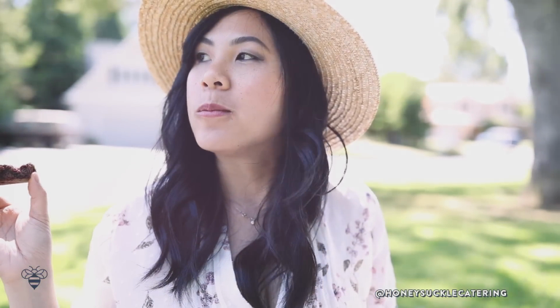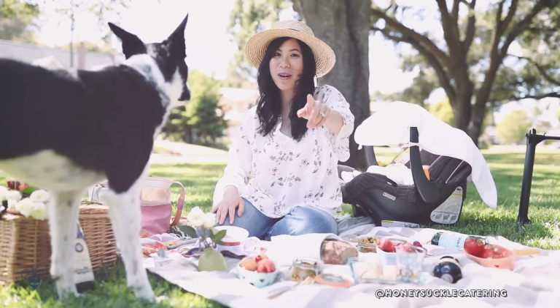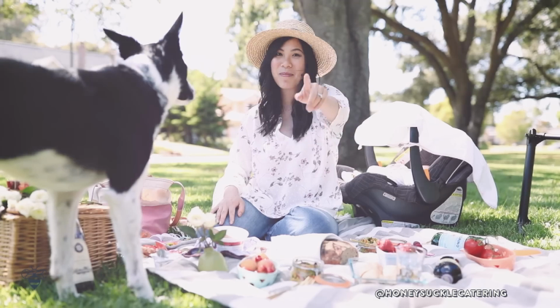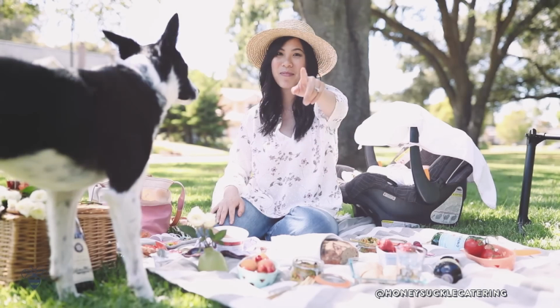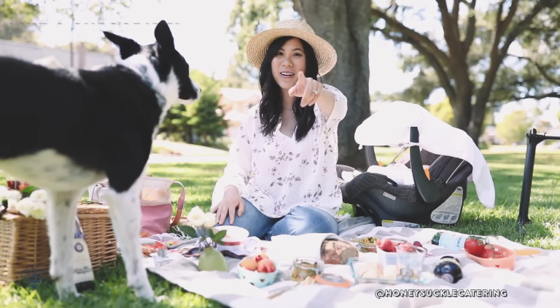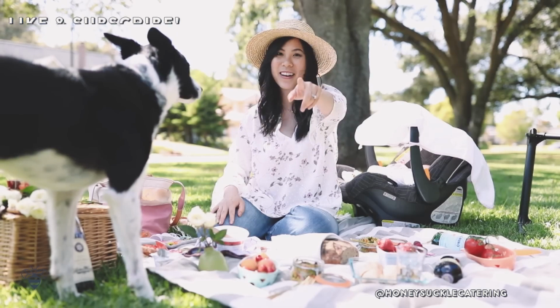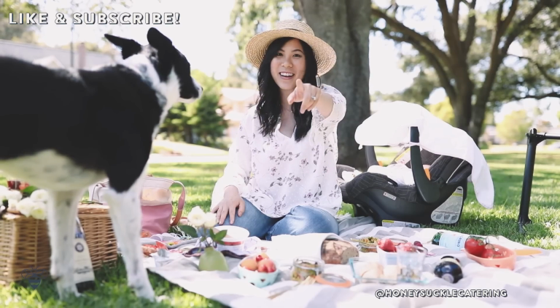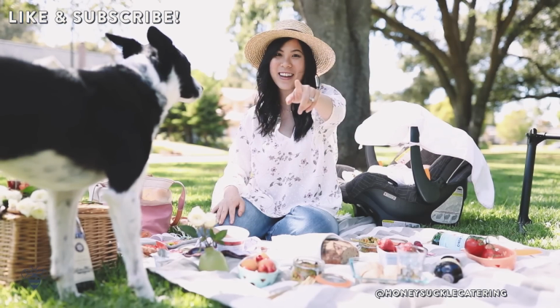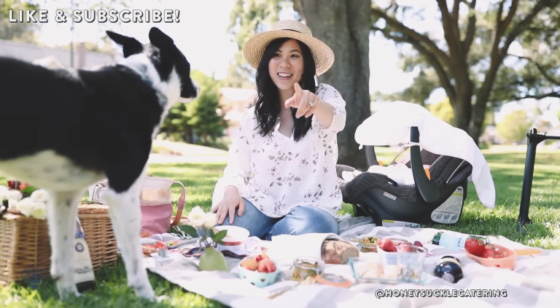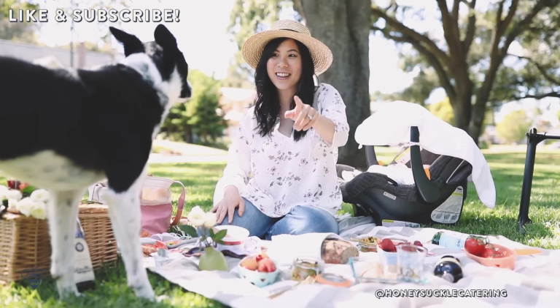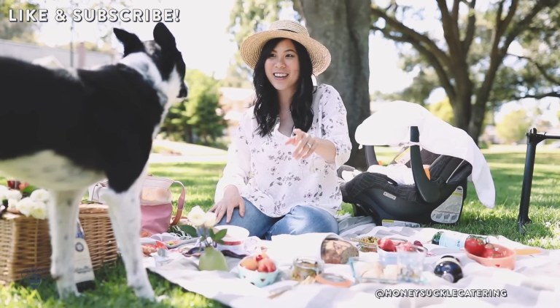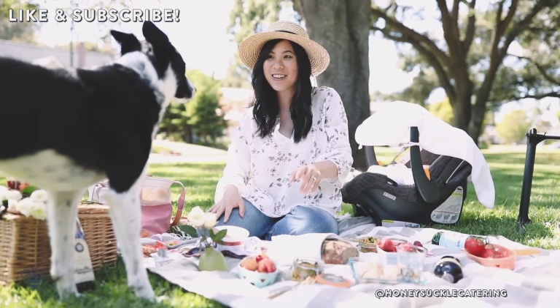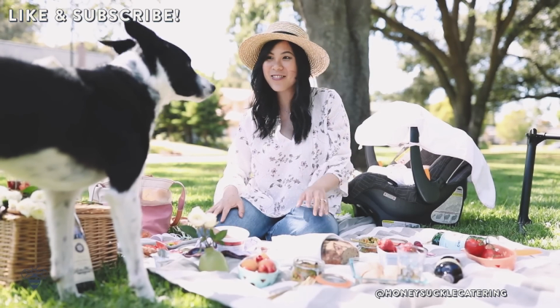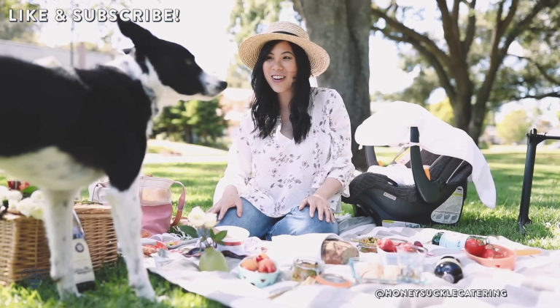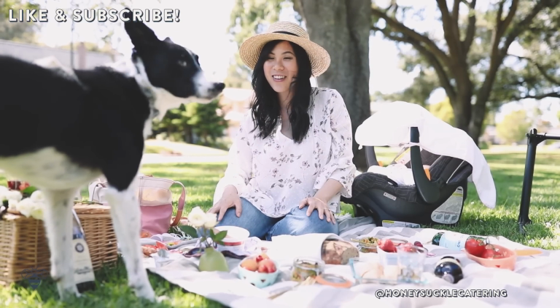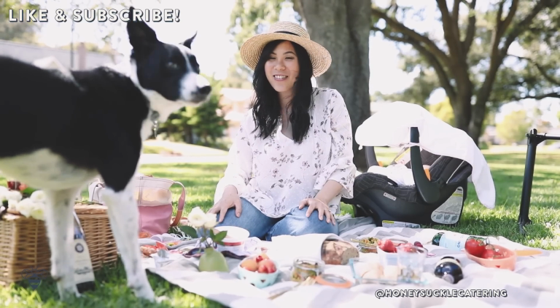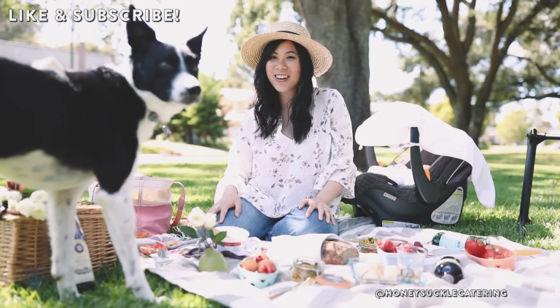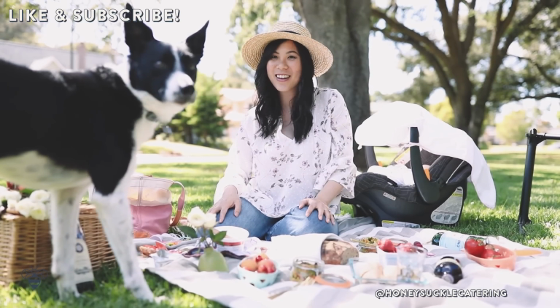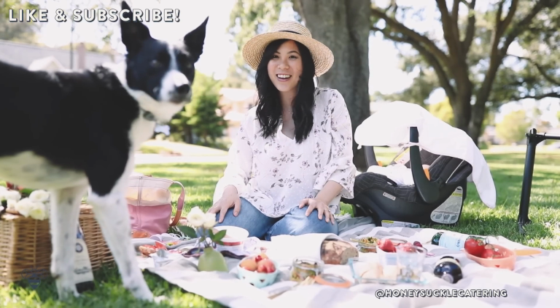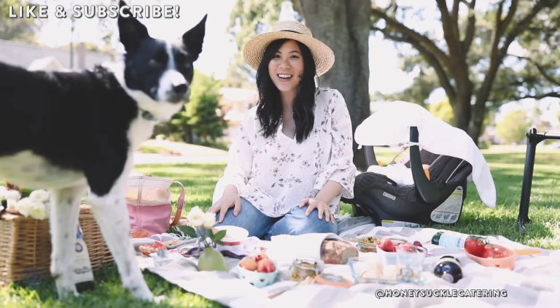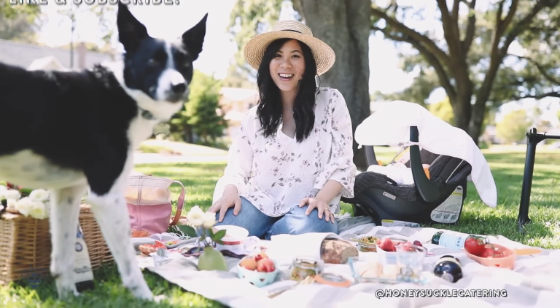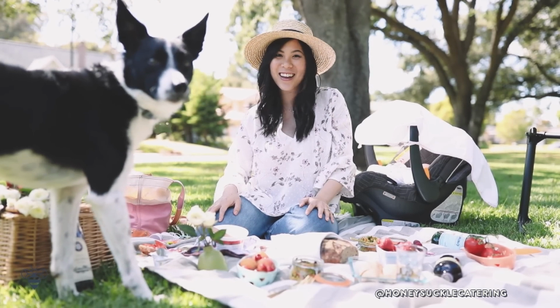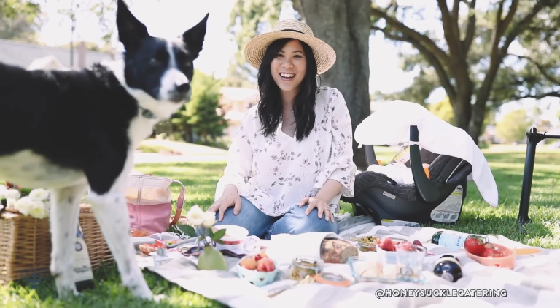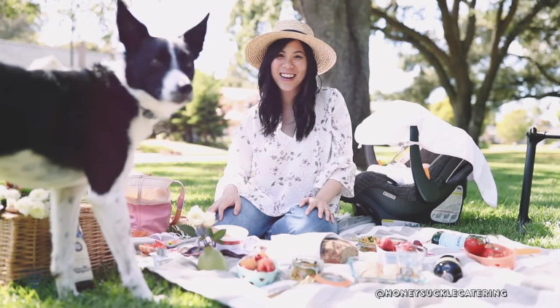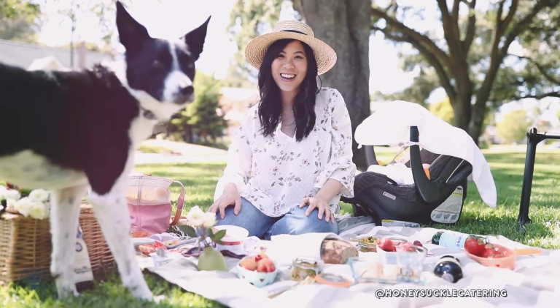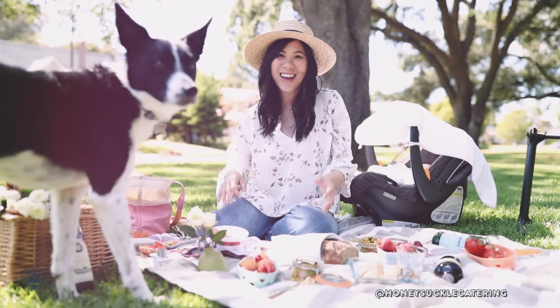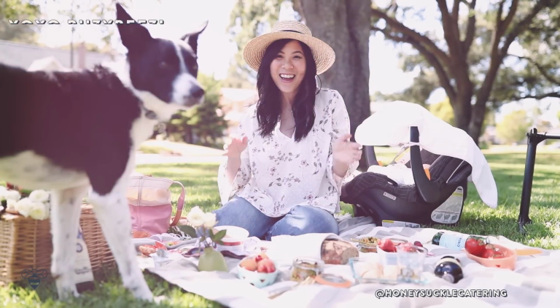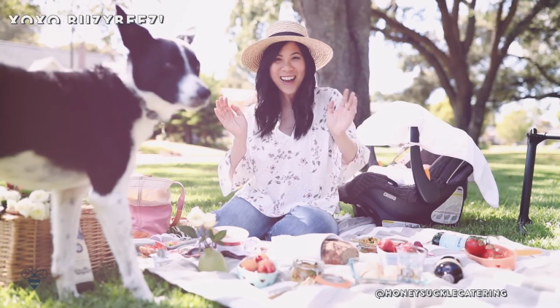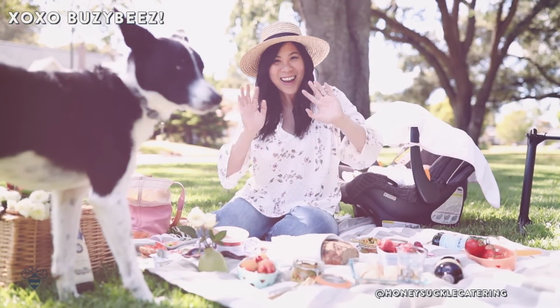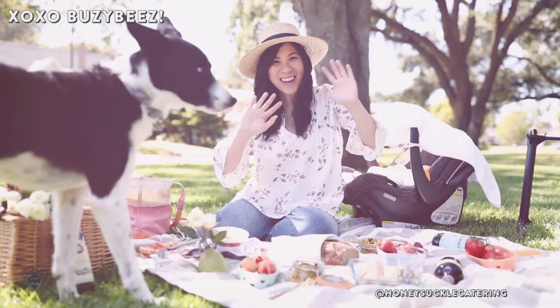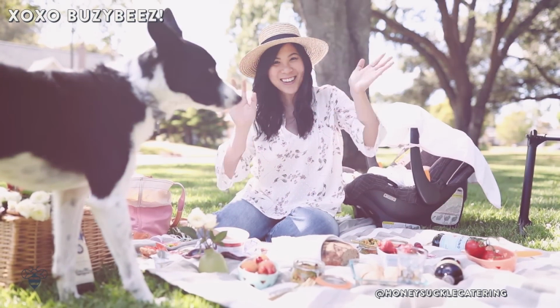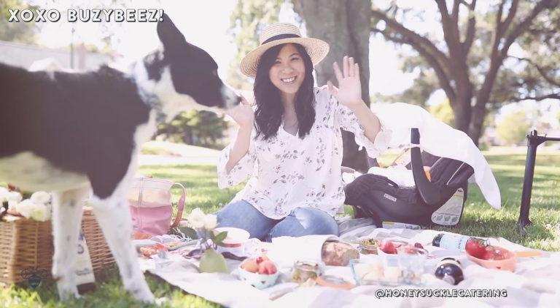Thank you so much for watching and don't forget to subscribe. I'll see you guys next Sunday. Bye!